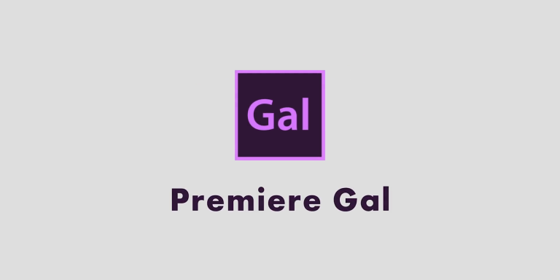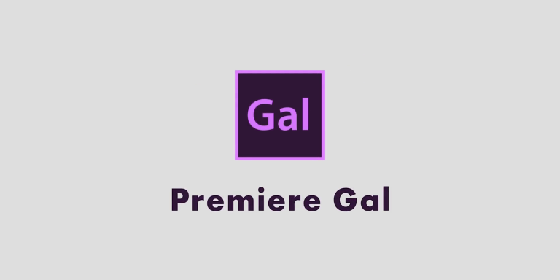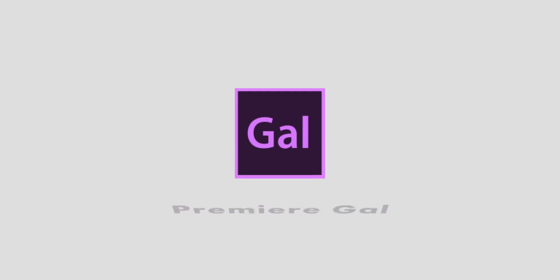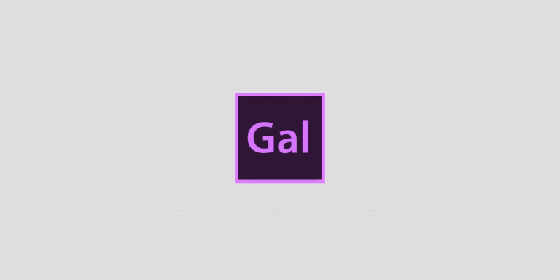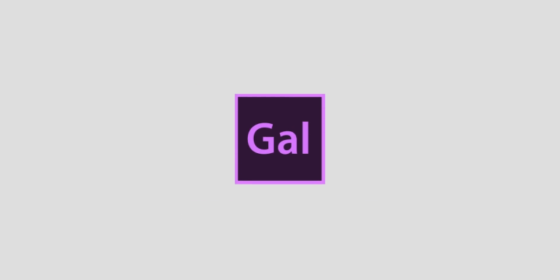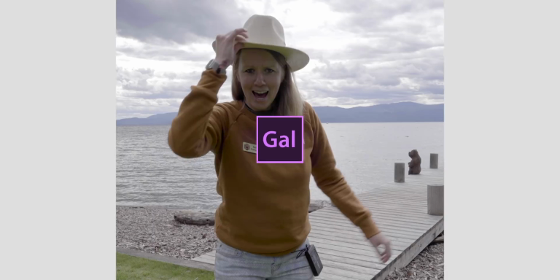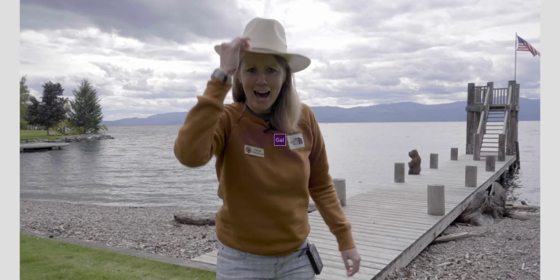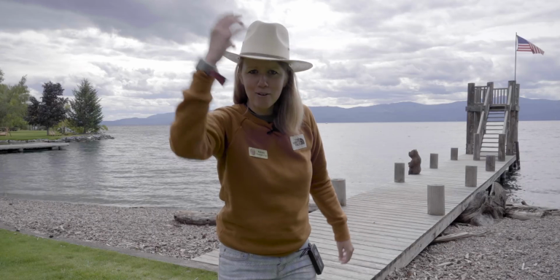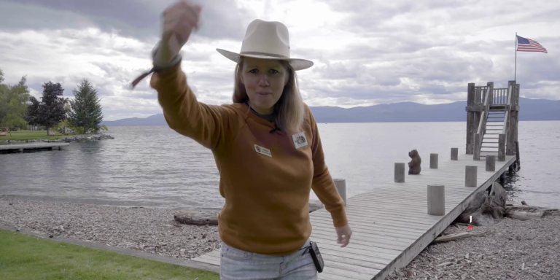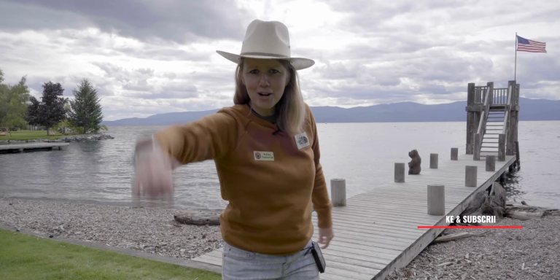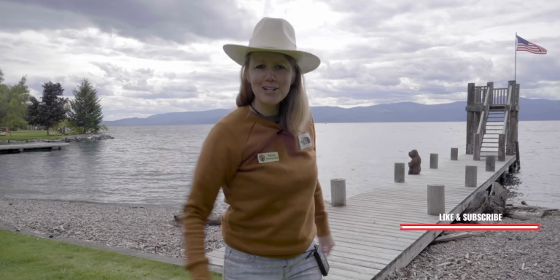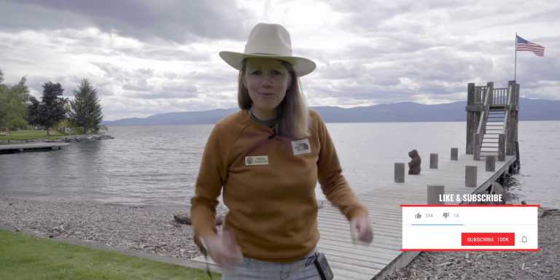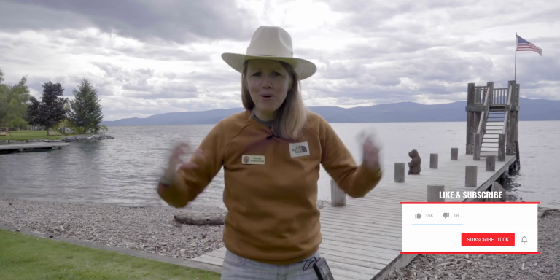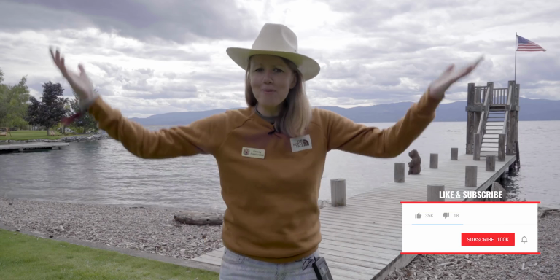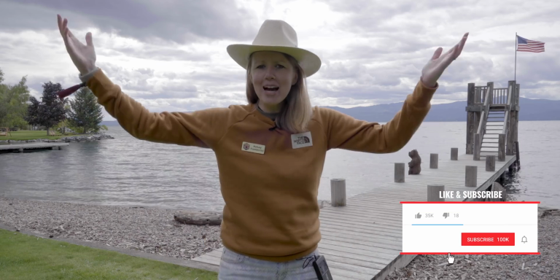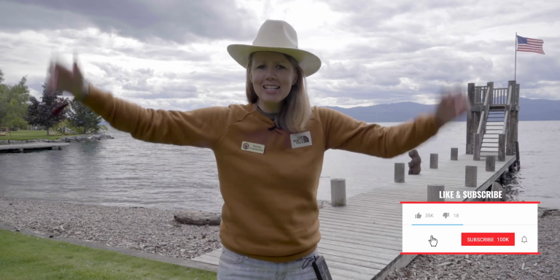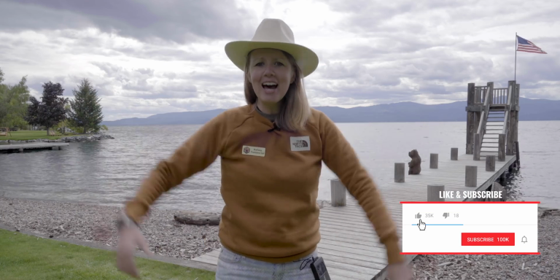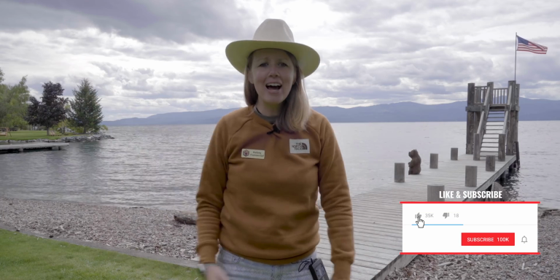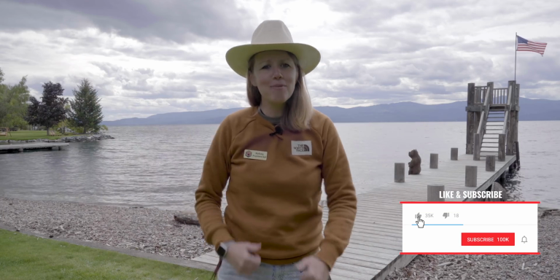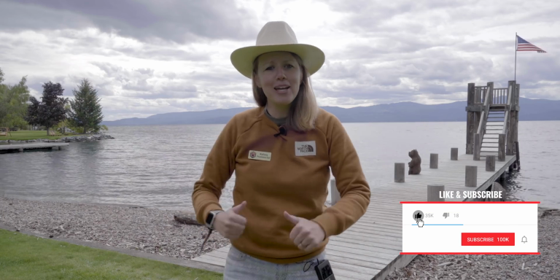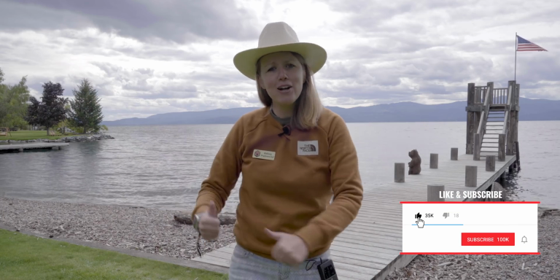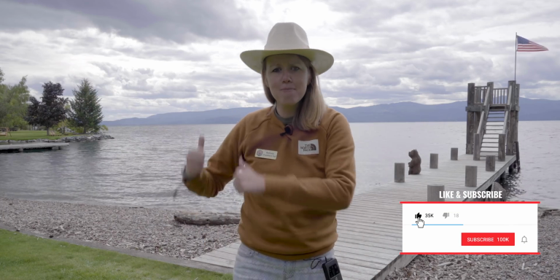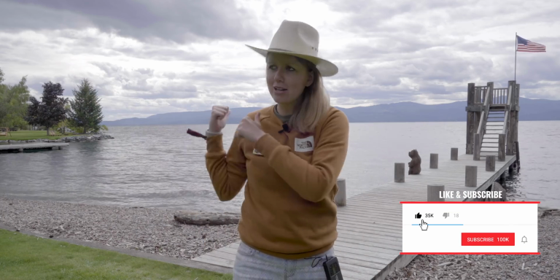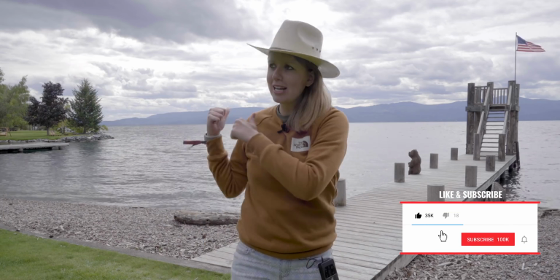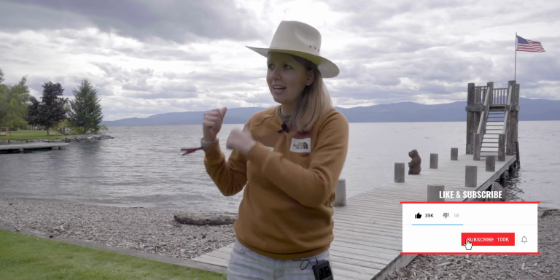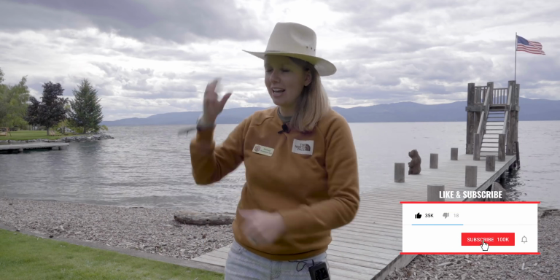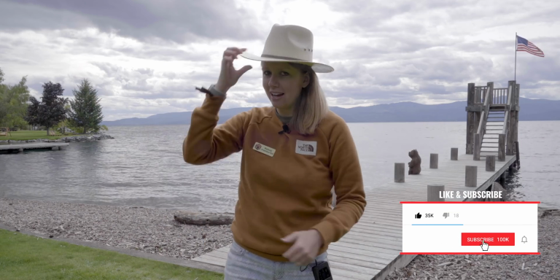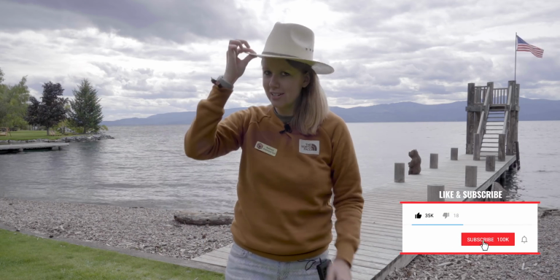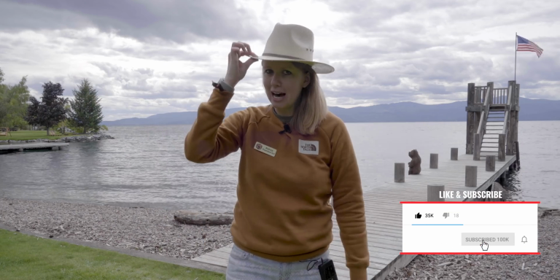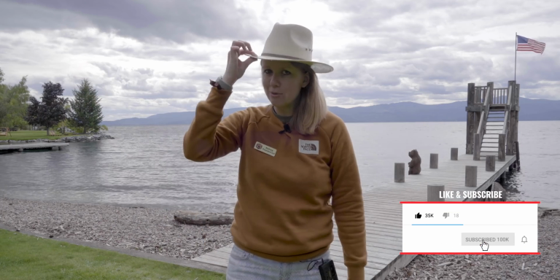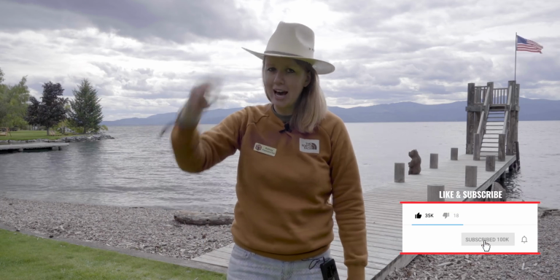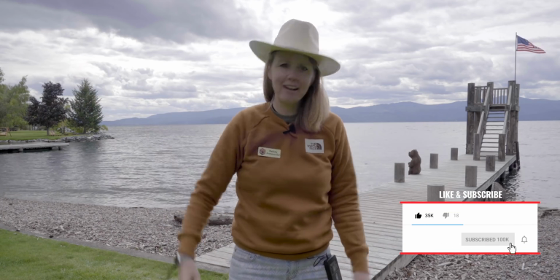Hi everyone, howdy partners, and welcome back. I am here in Montana, hence the cowboy hat.